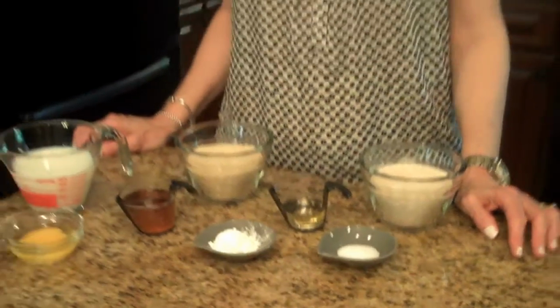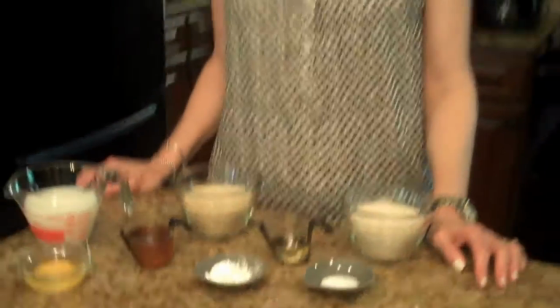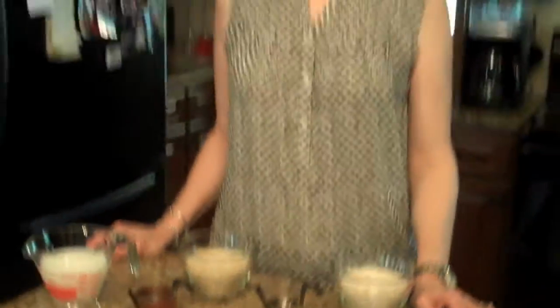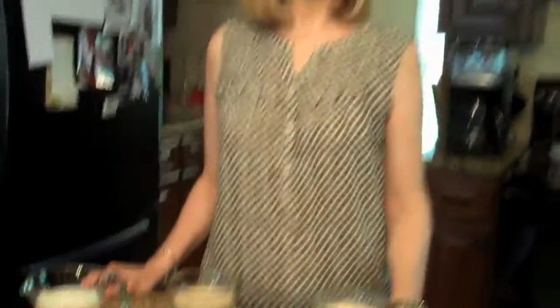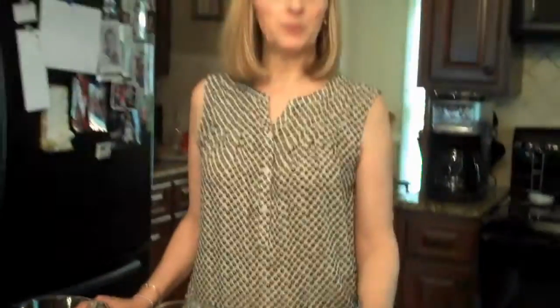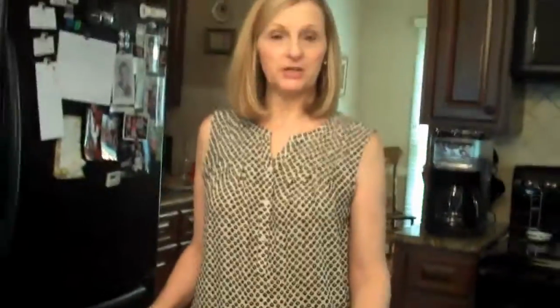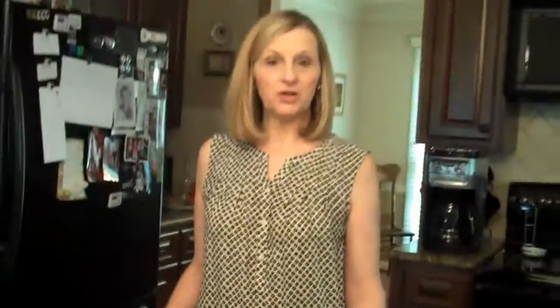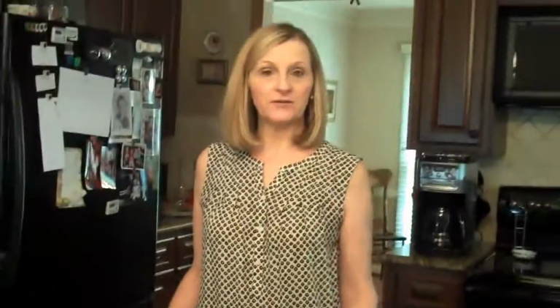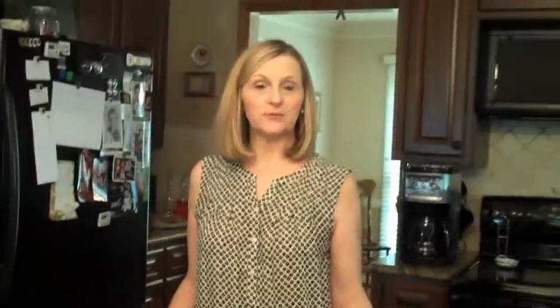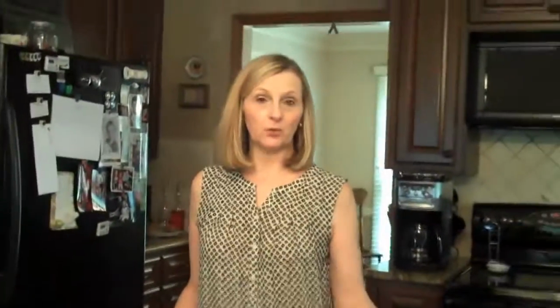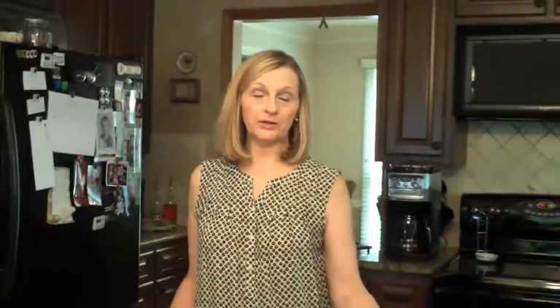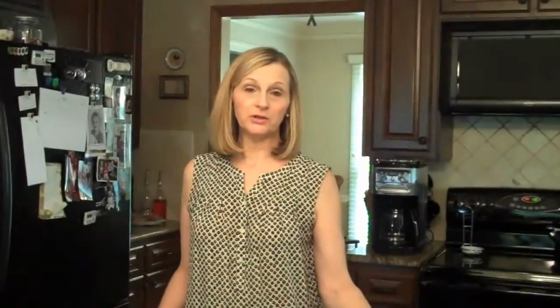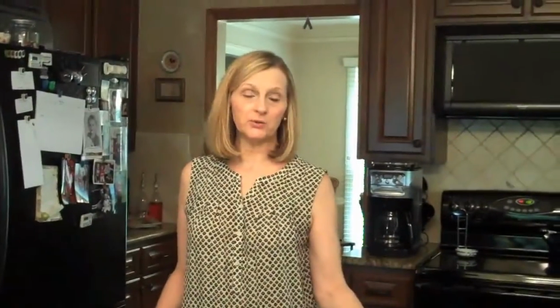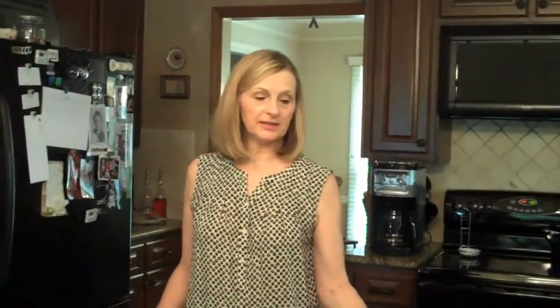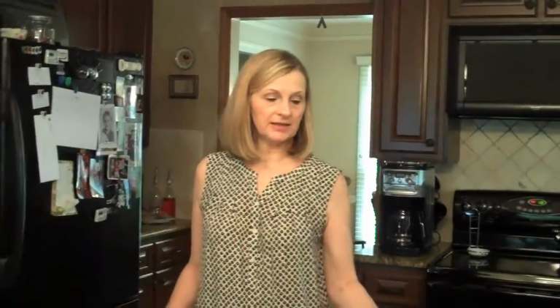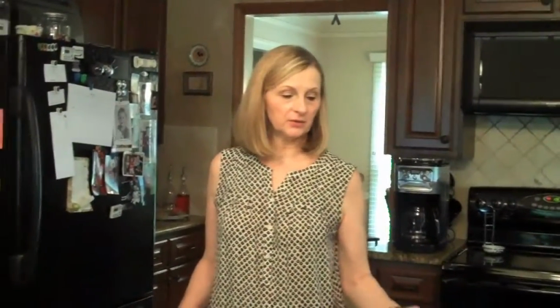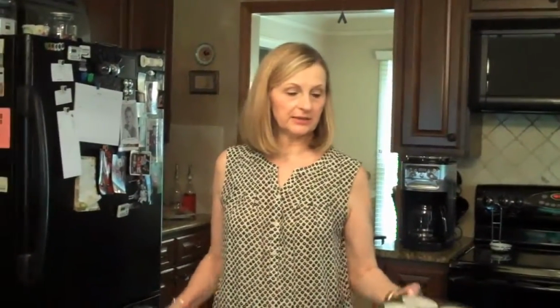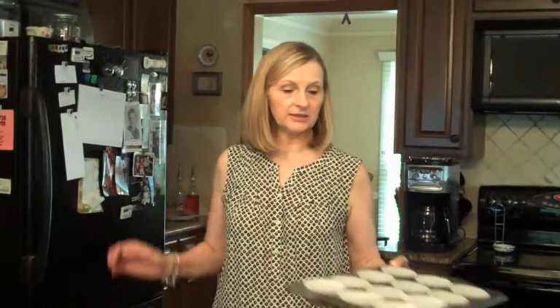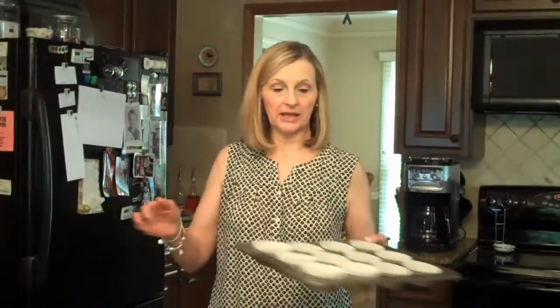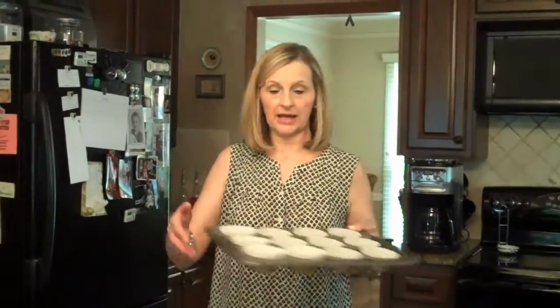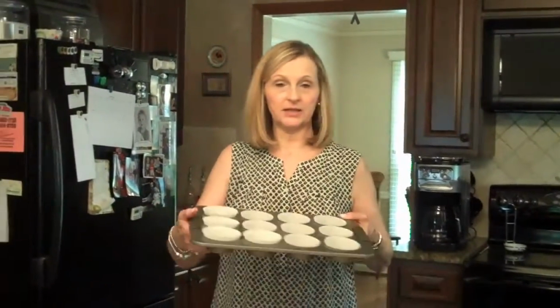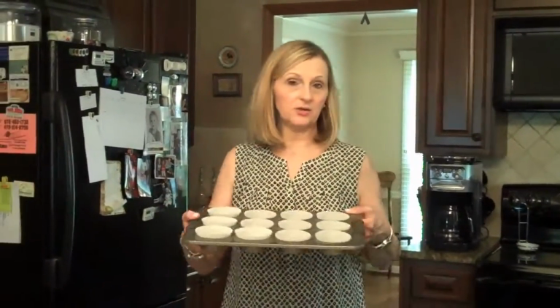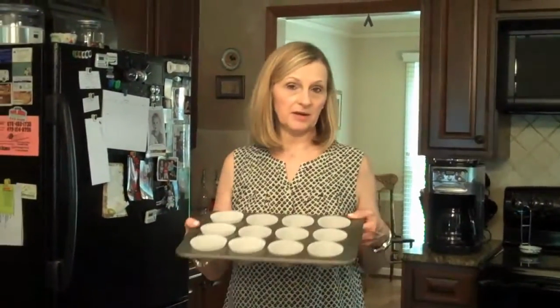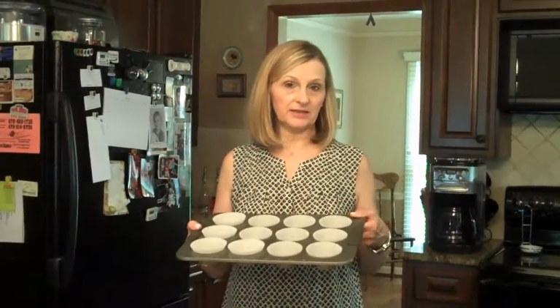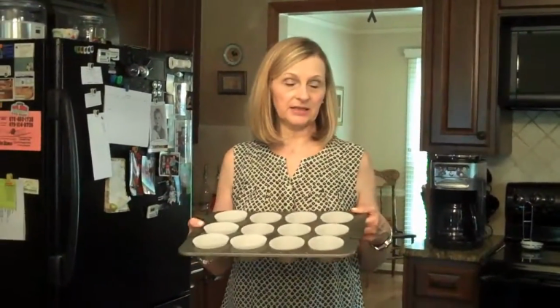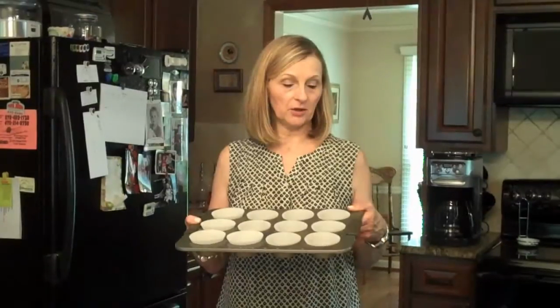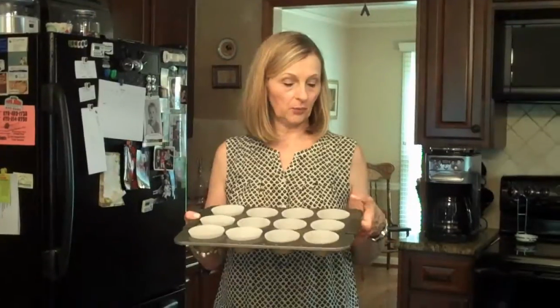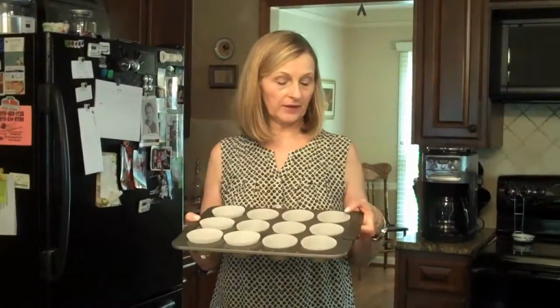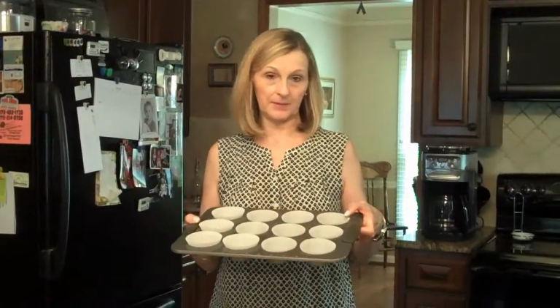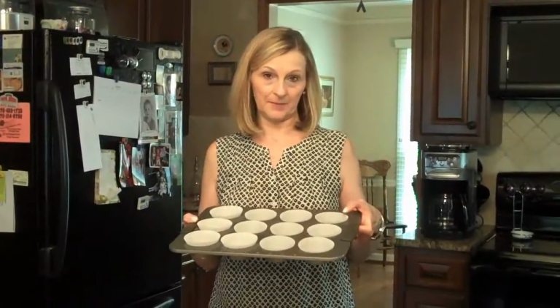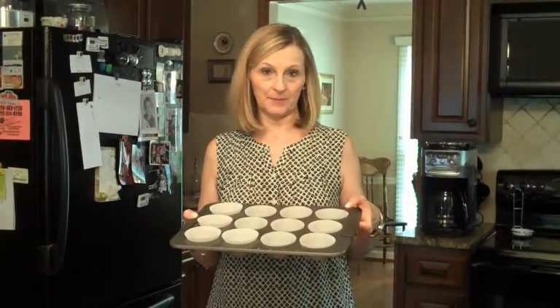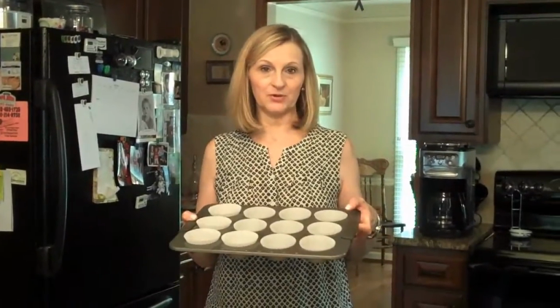You need to preheat your oven to 400 degrees and you'll need to line your muffin tin with cupcake papers.